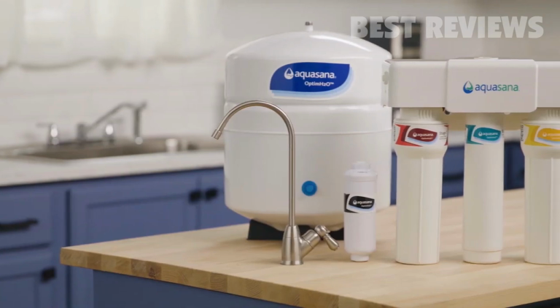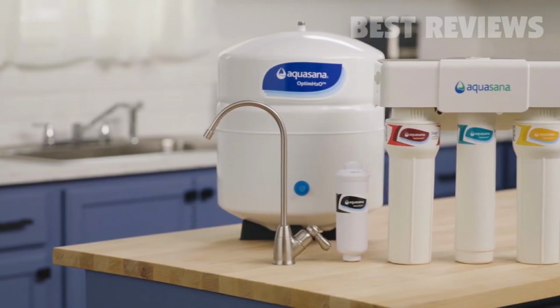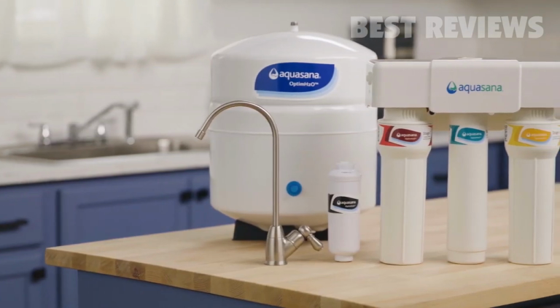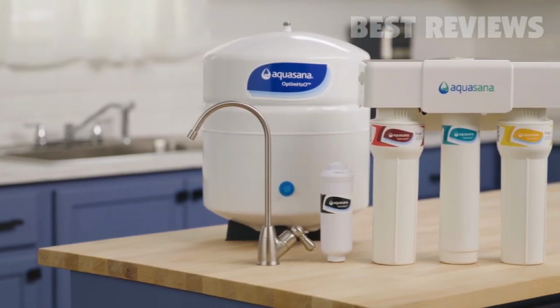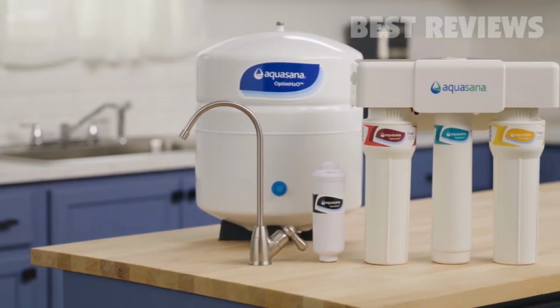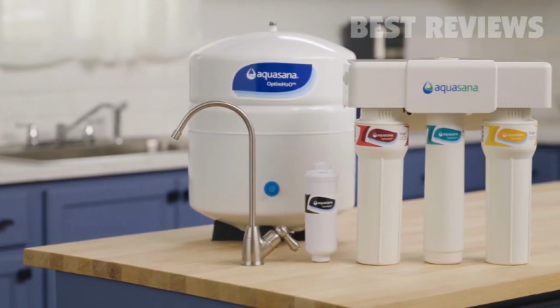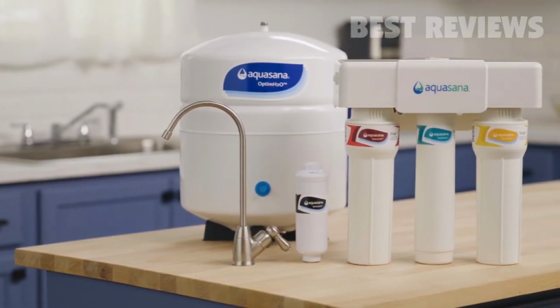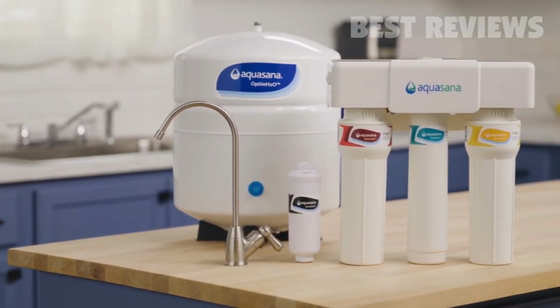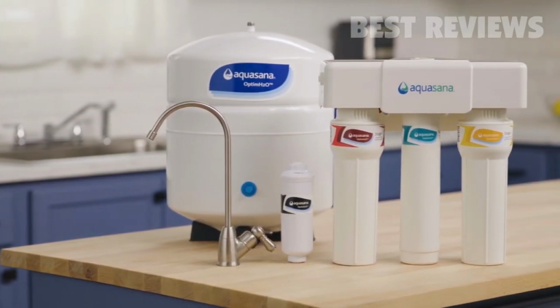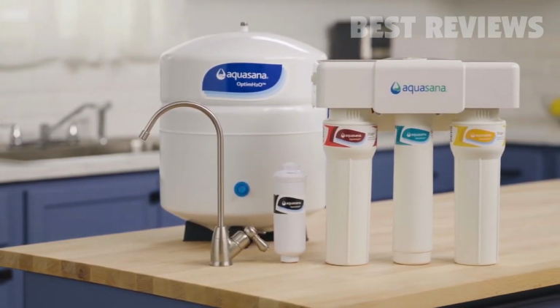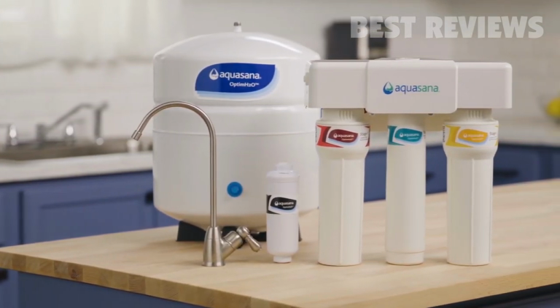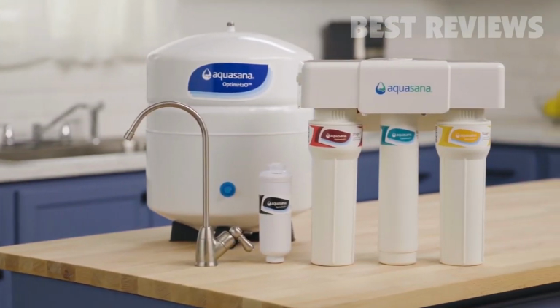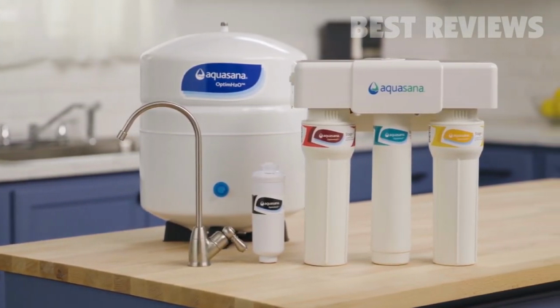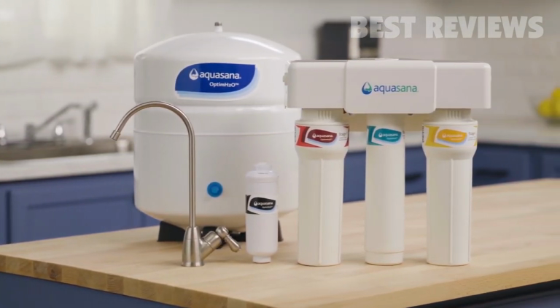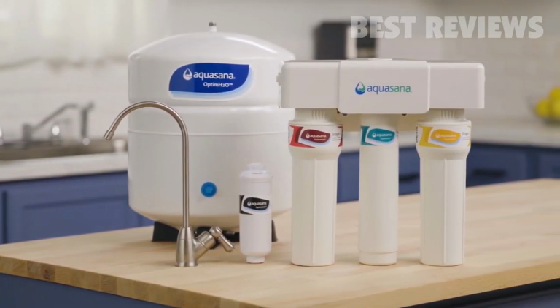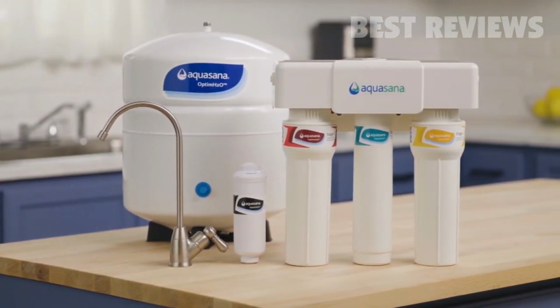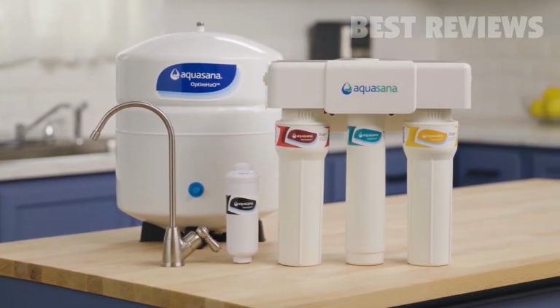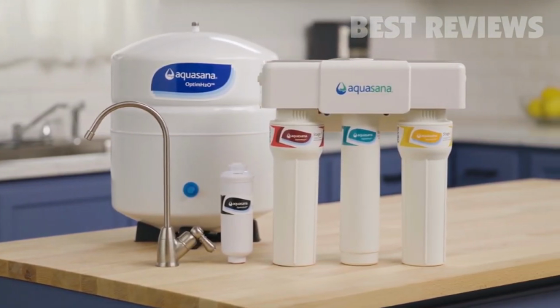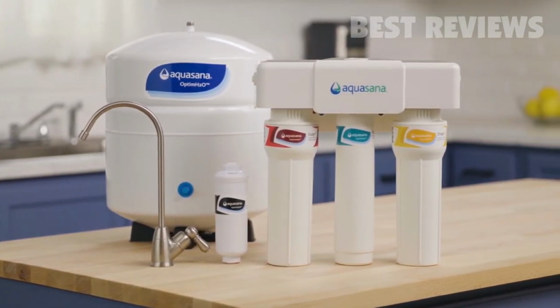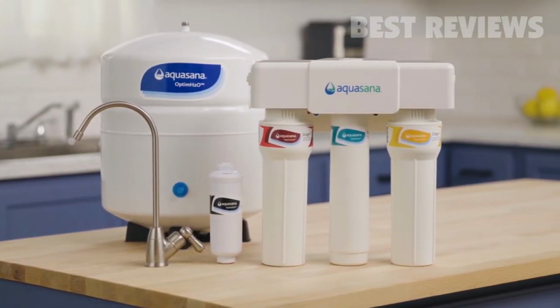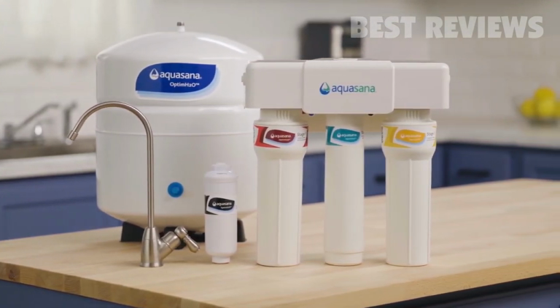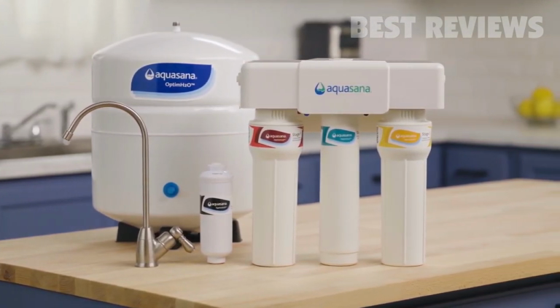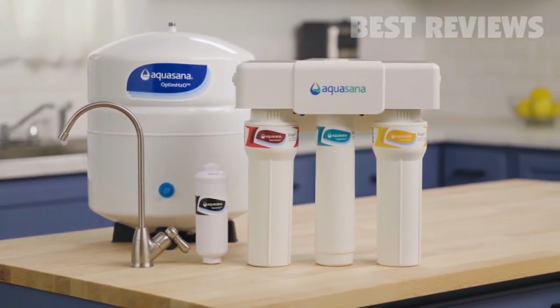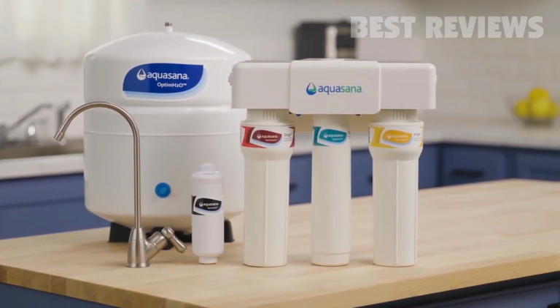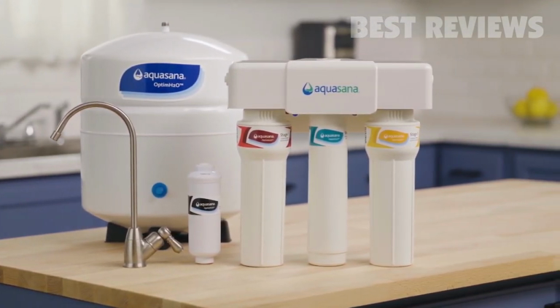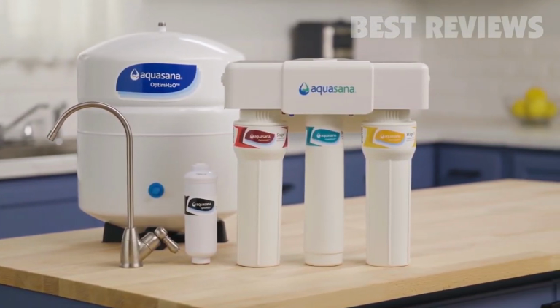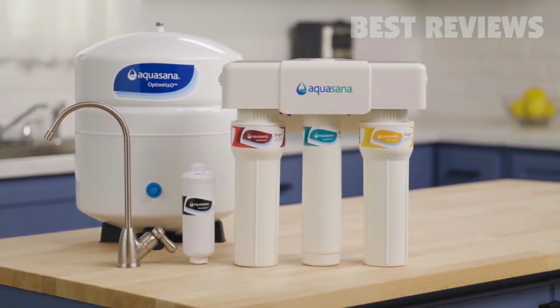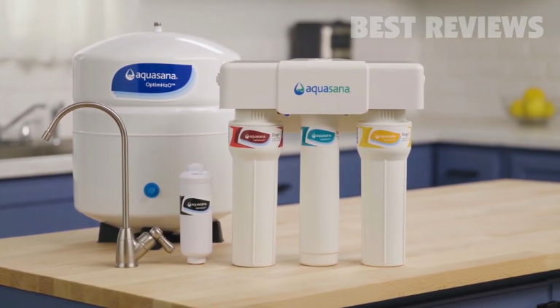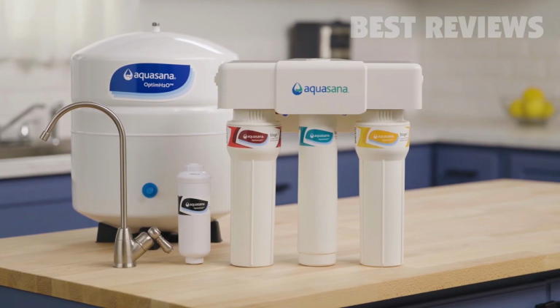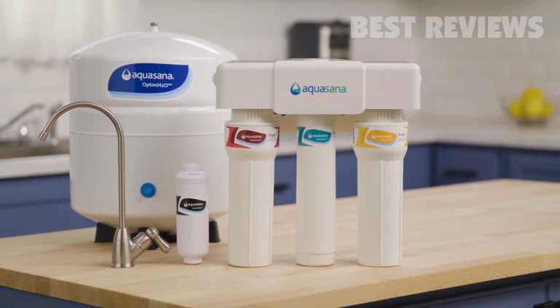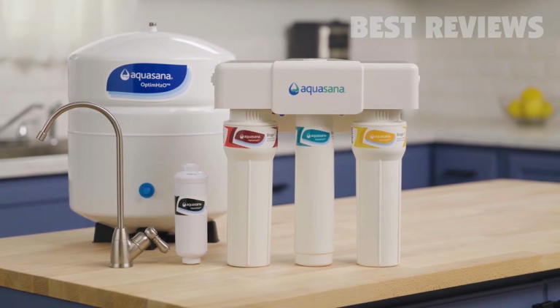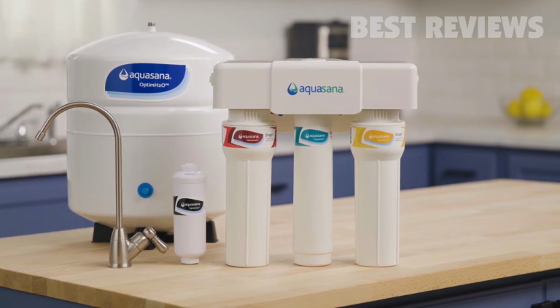Live healthy. Purchase your Aquasana Undersink Reverse Osmosis plus Clarium water filter today.